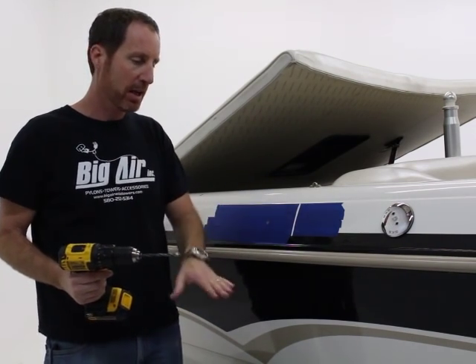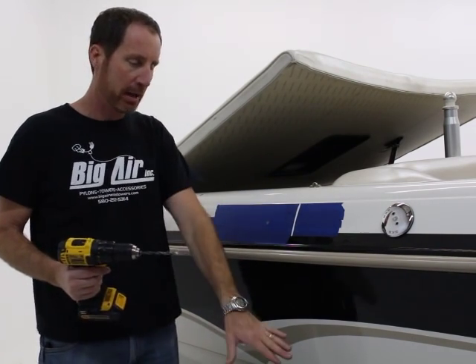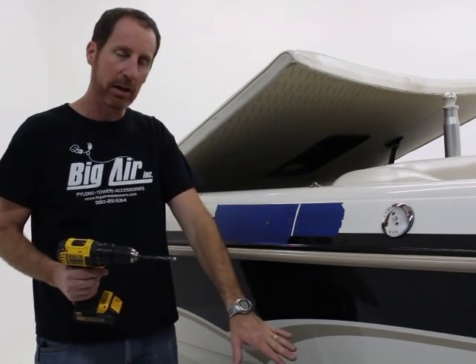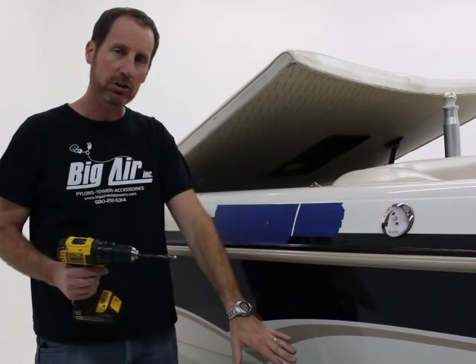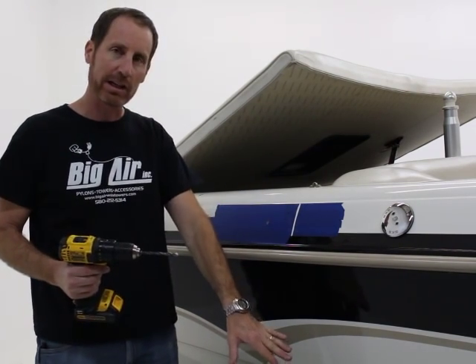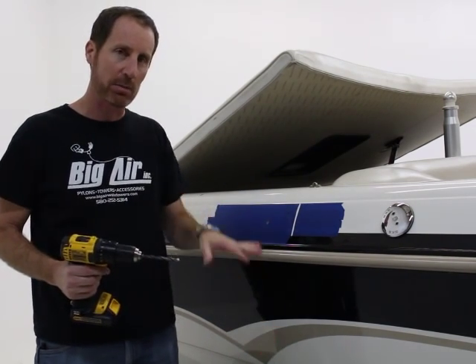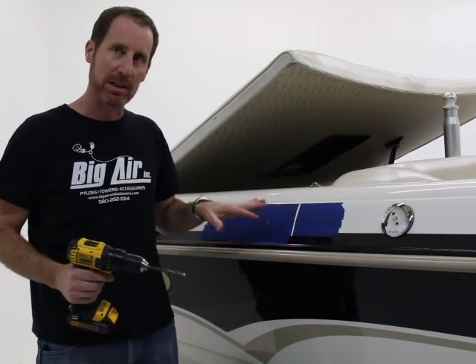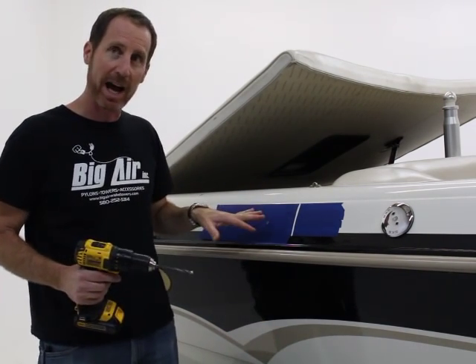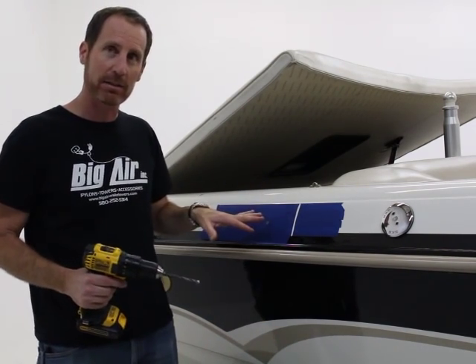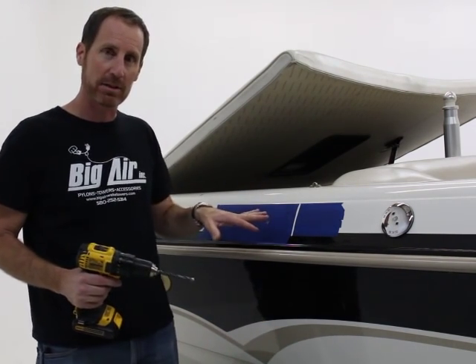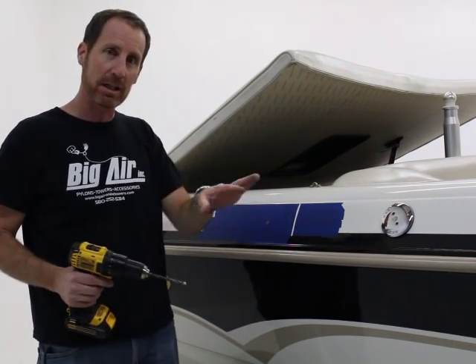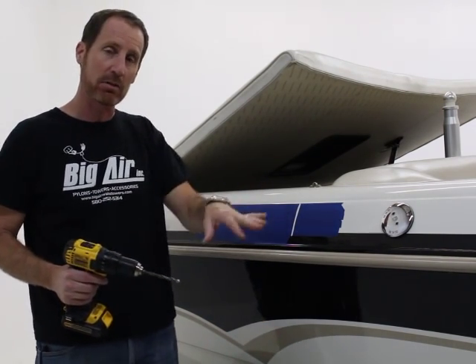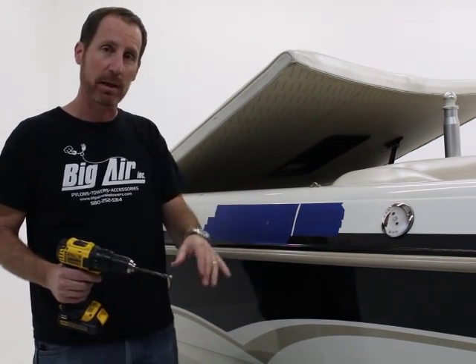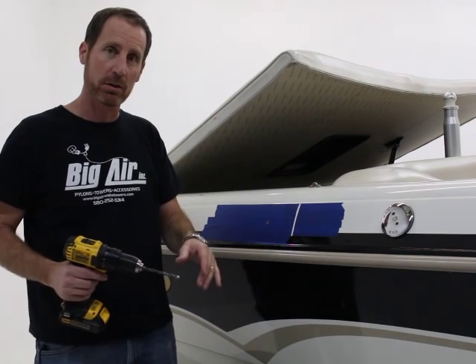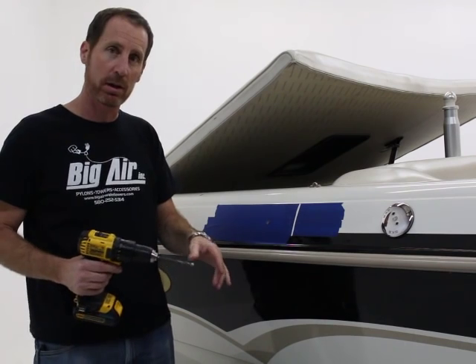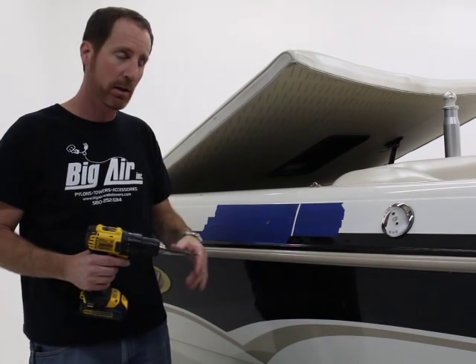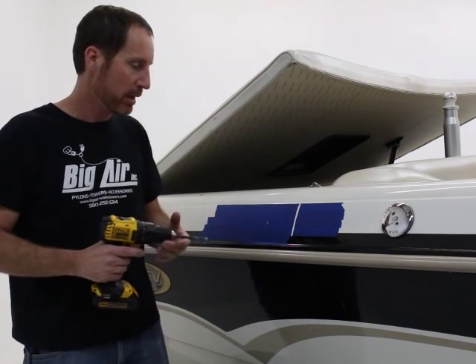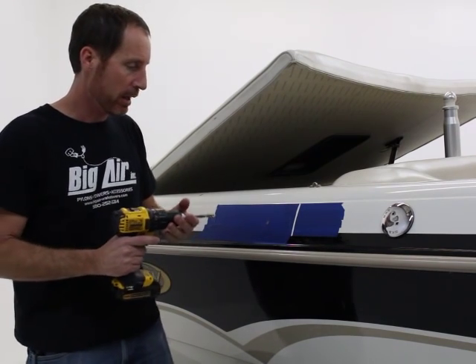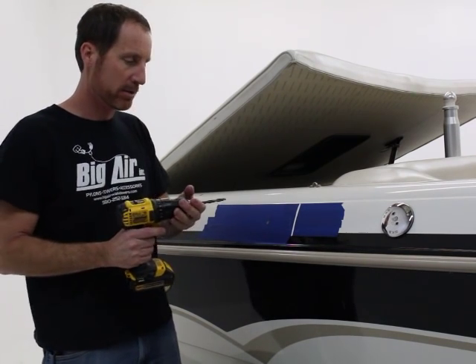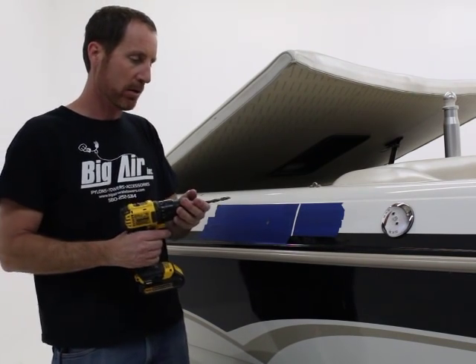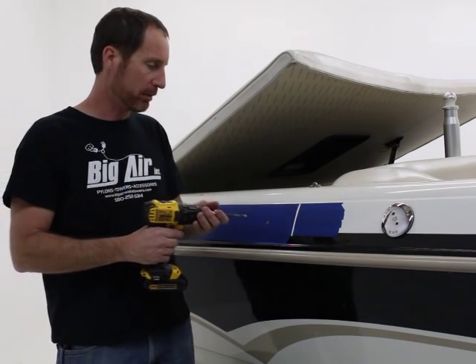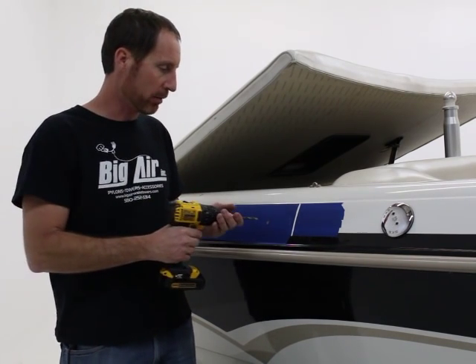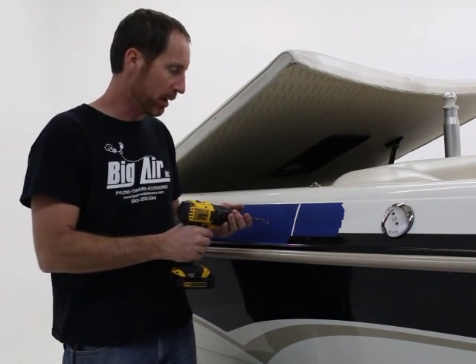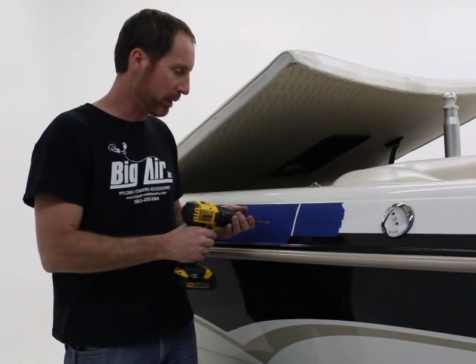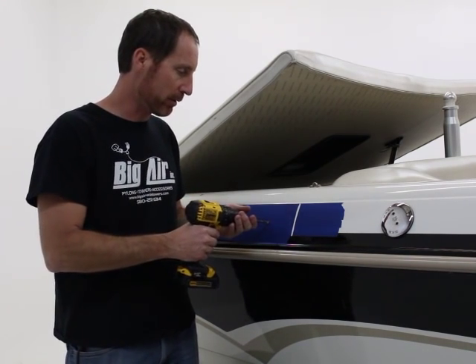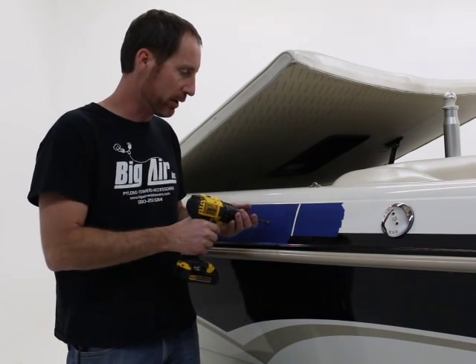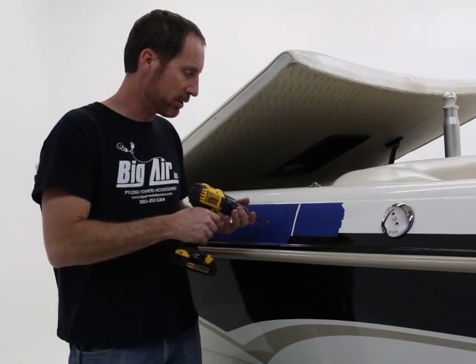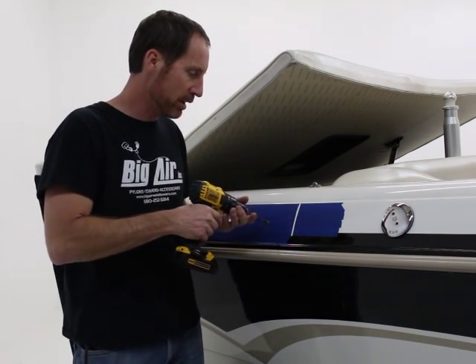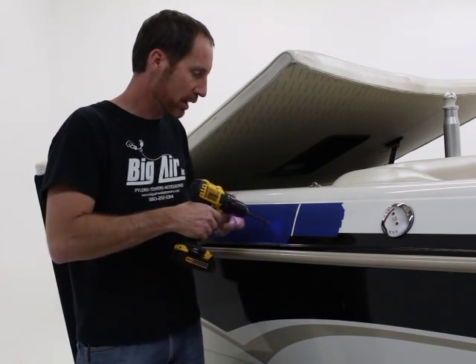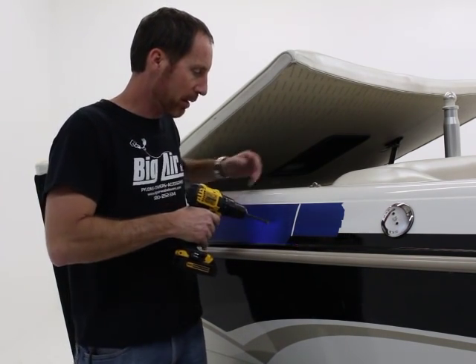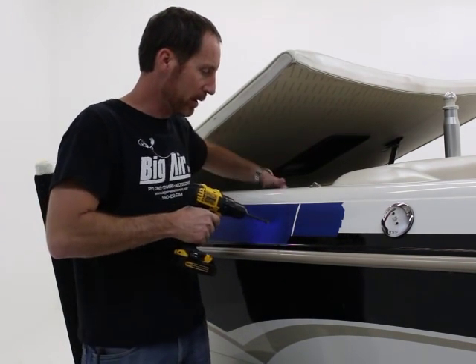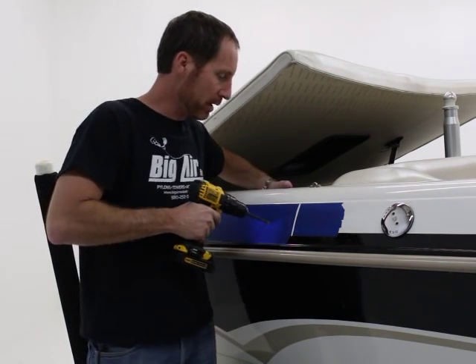Right now I like to do a quick pilot drill first, and then I'll chase it with the nine-sixteenths for my CUDA. I'm just going to run my bit in reverse and come up here.